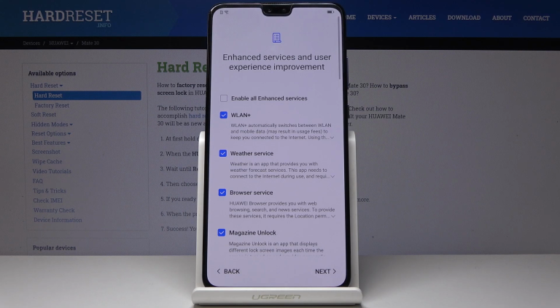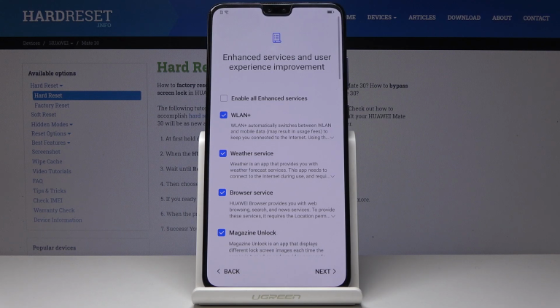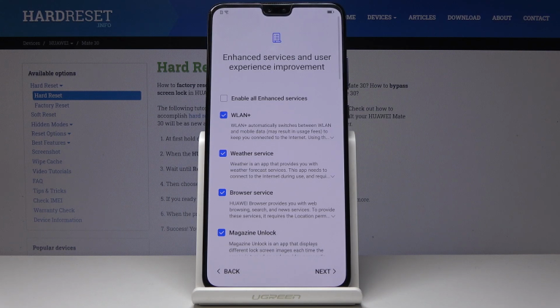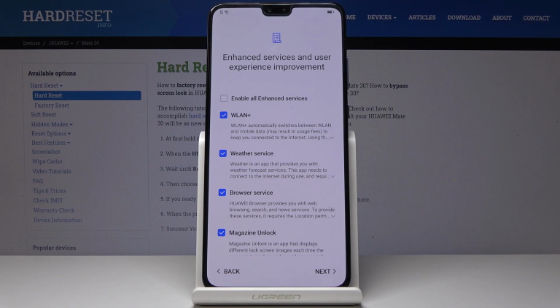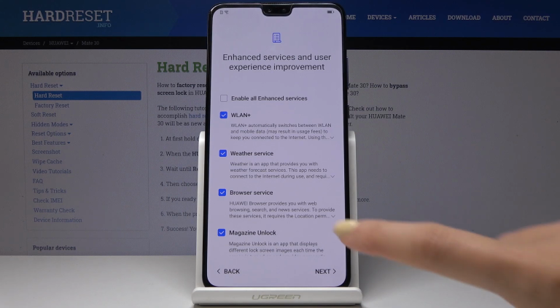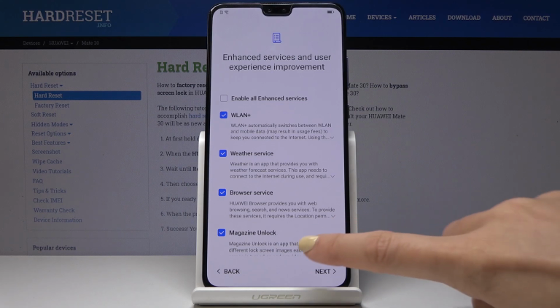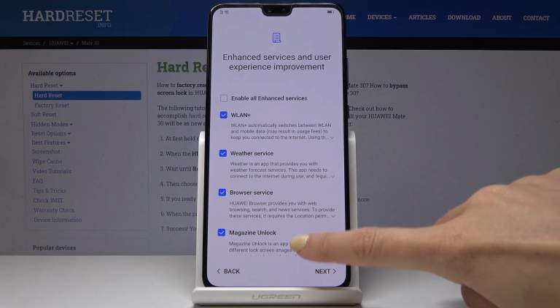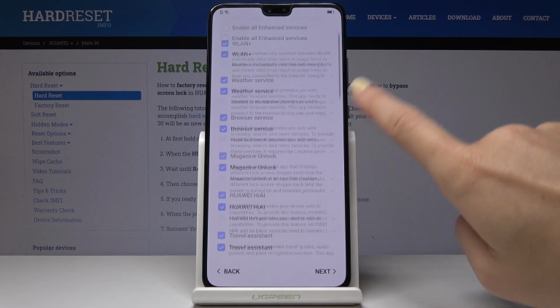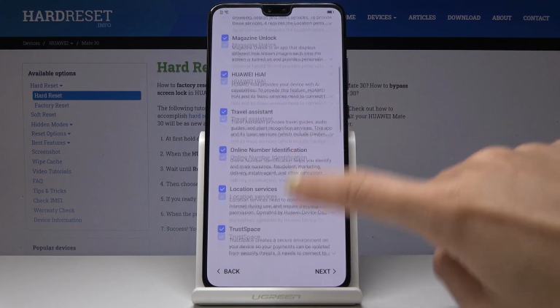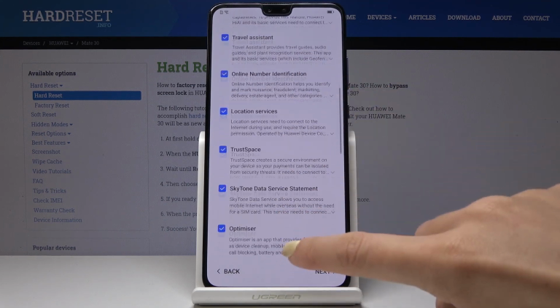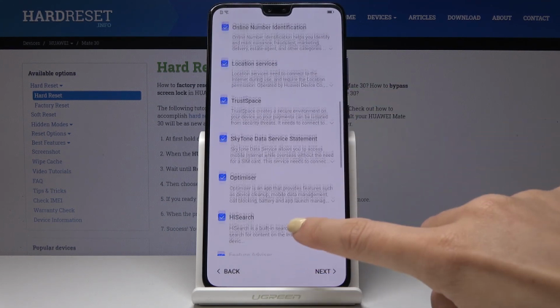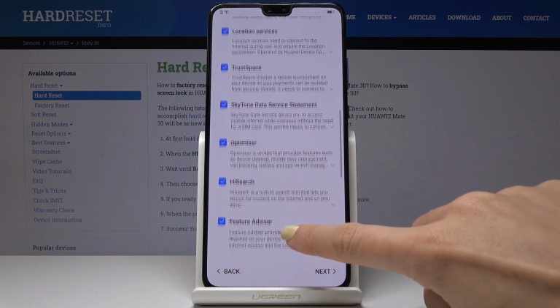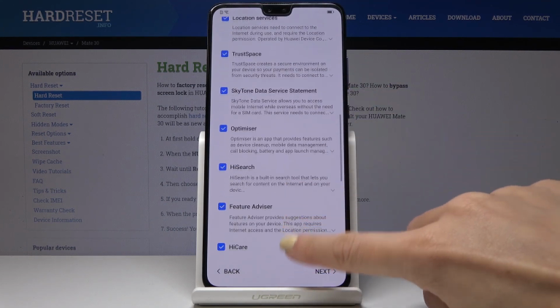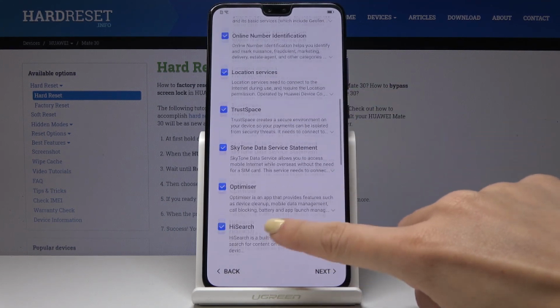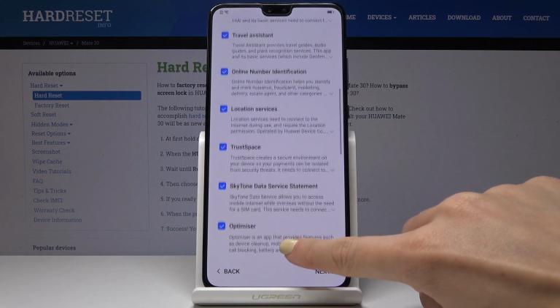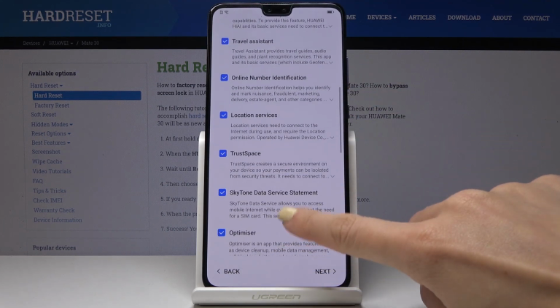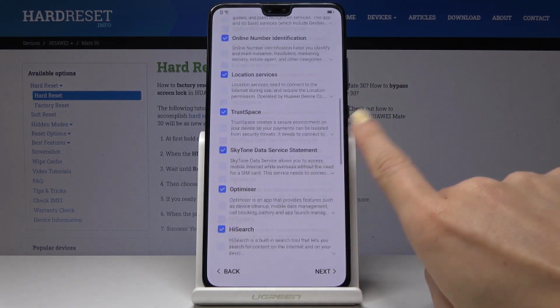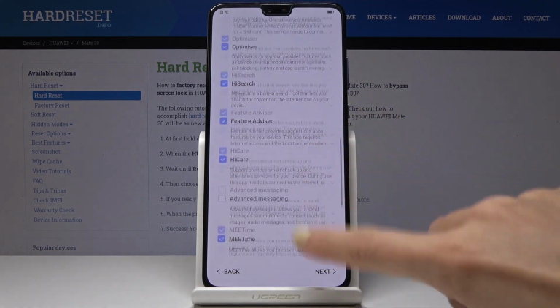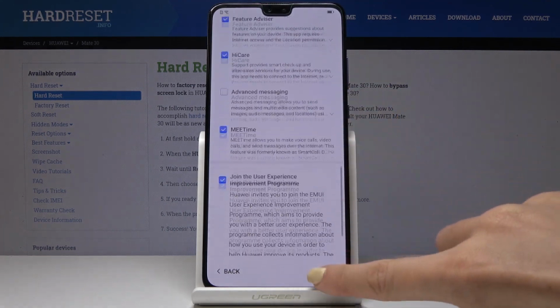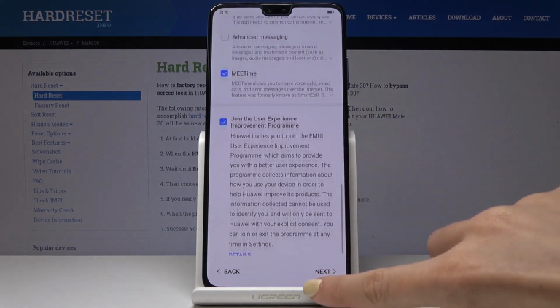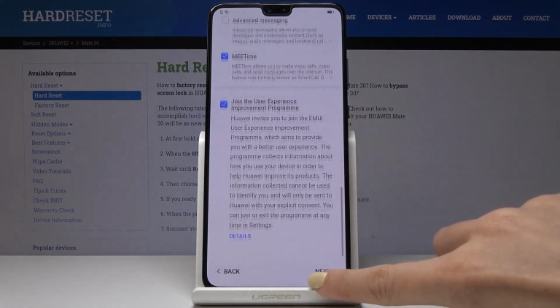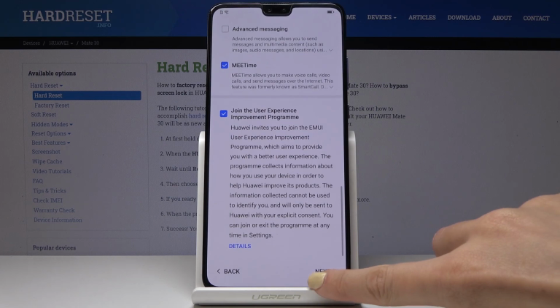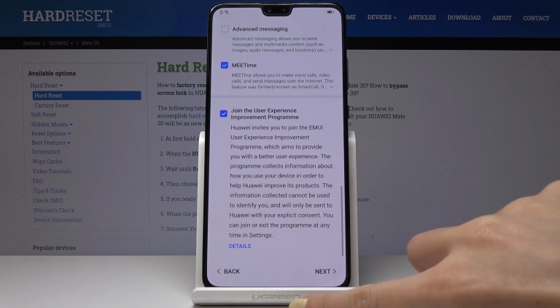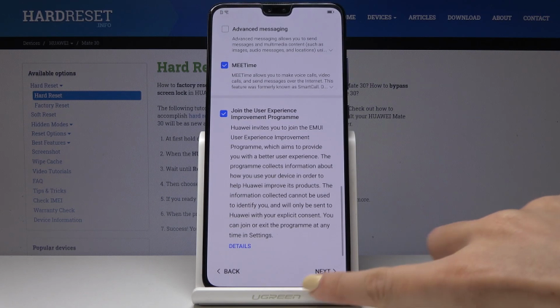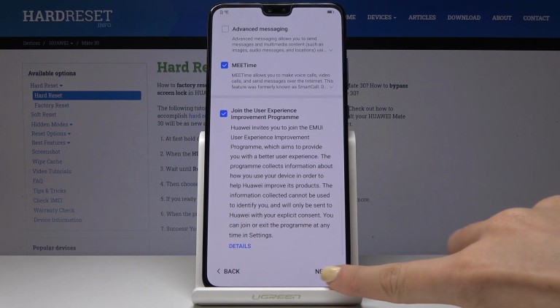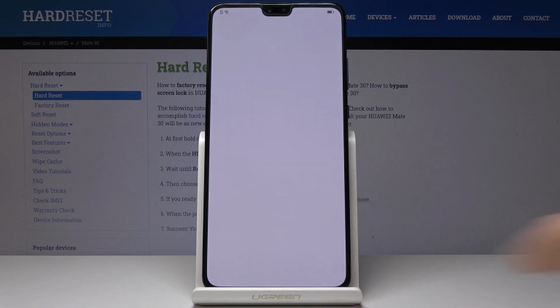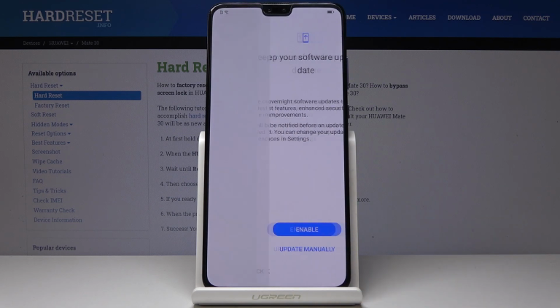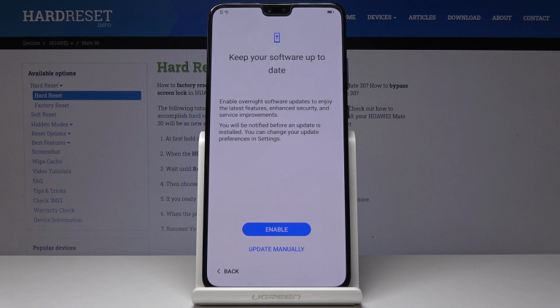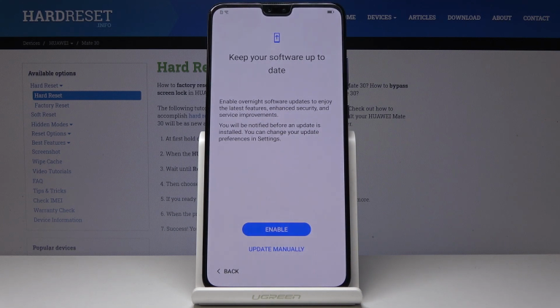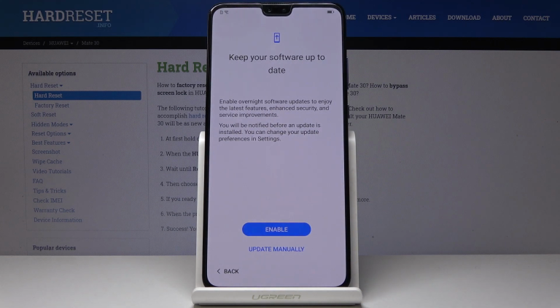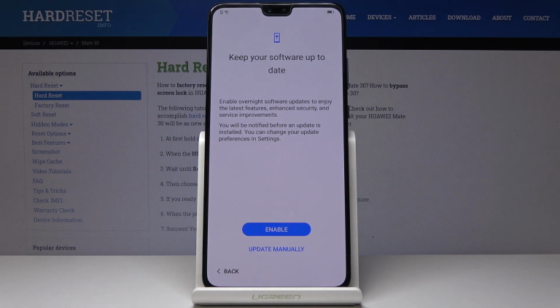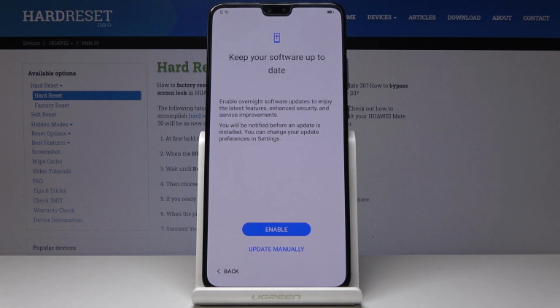Then you can go through all the services — you can switch off some of them if you want to — but I will leave them as they are. Just click on Next.